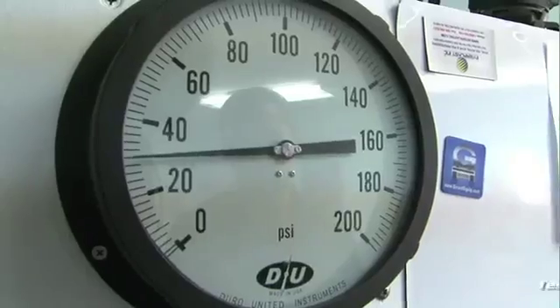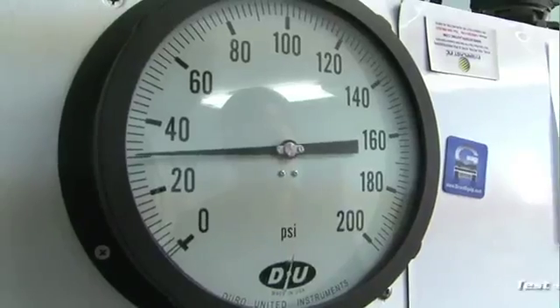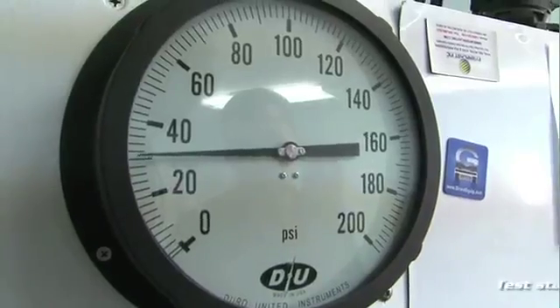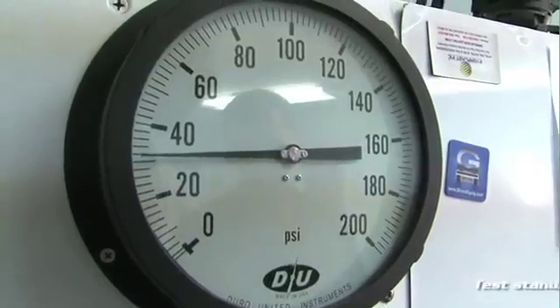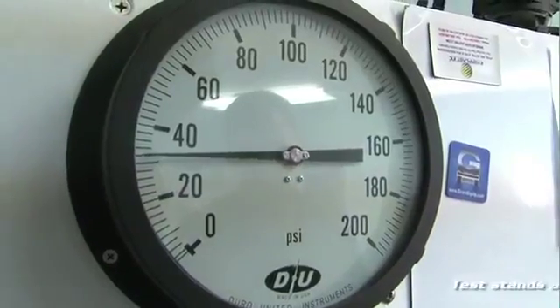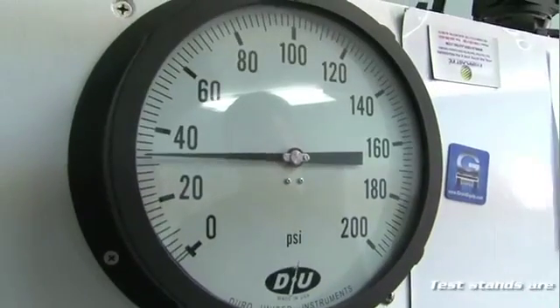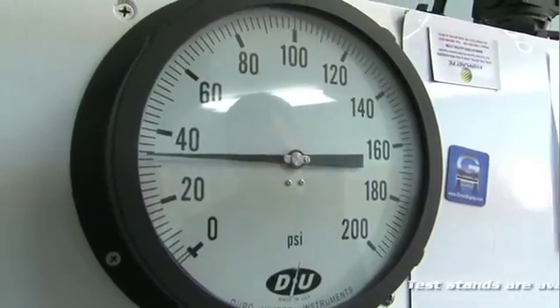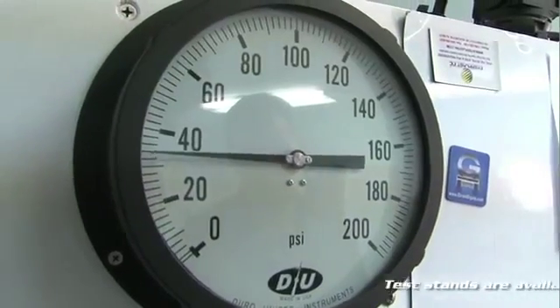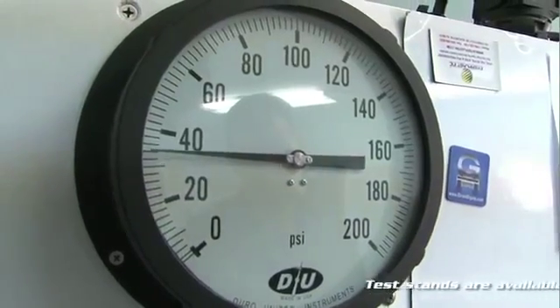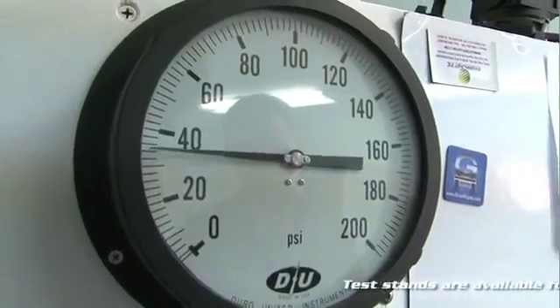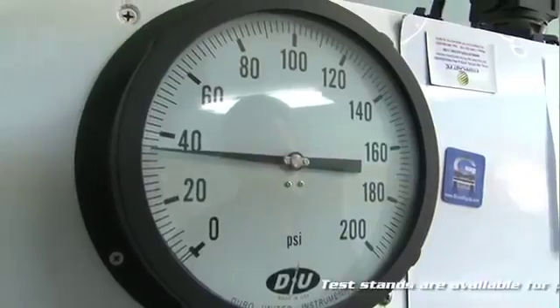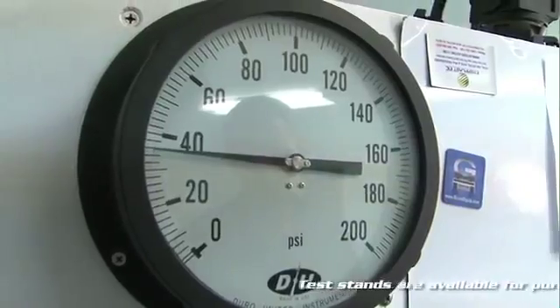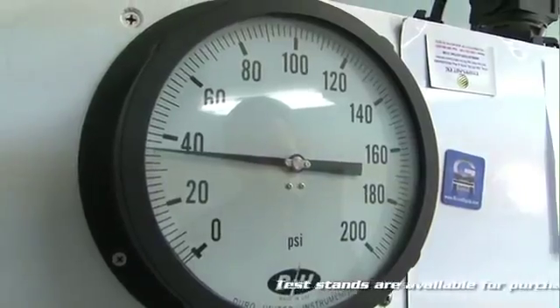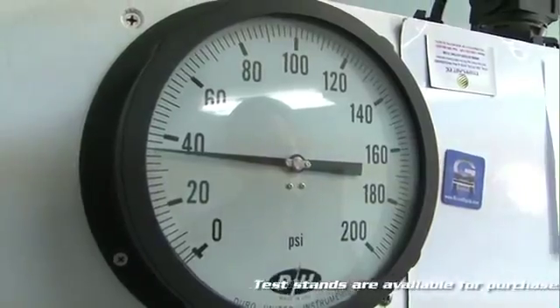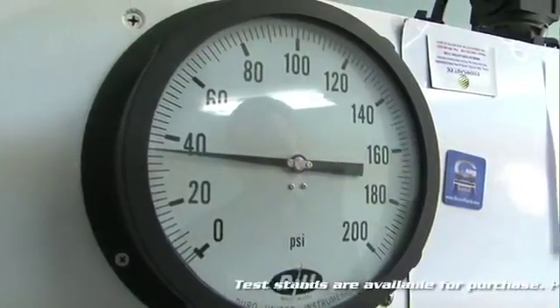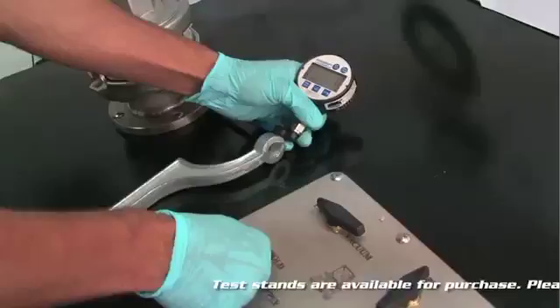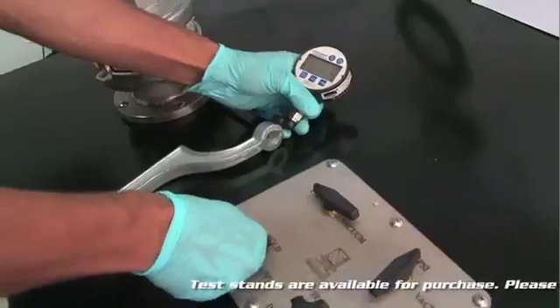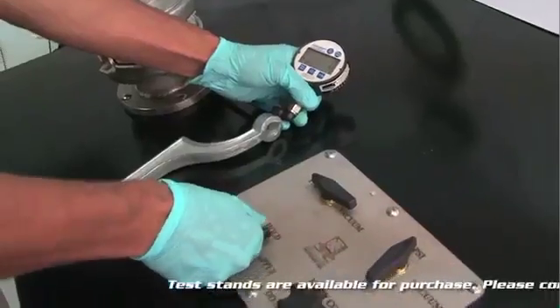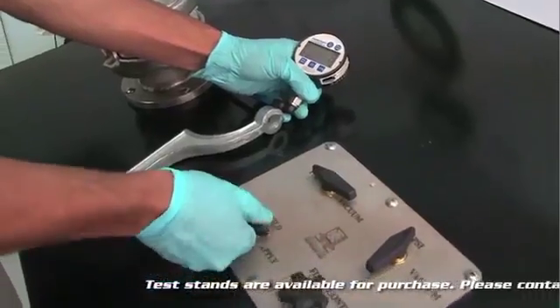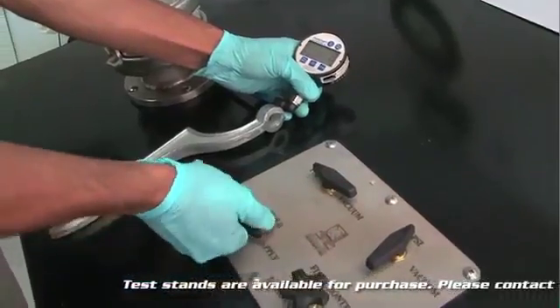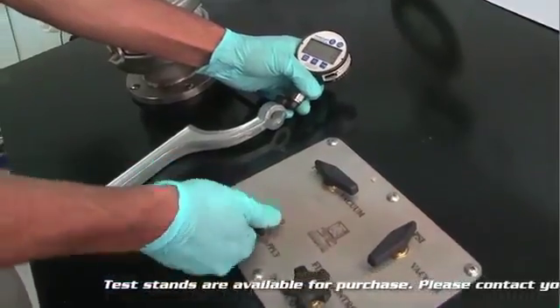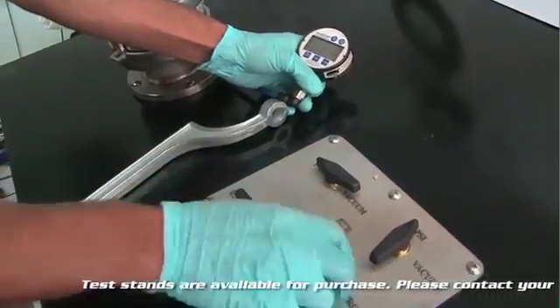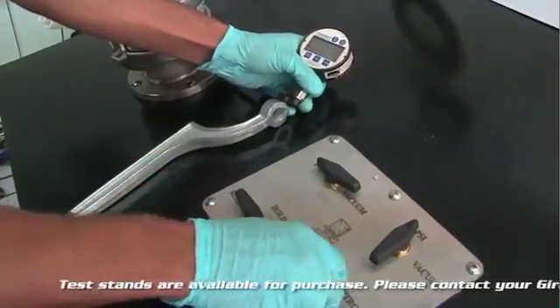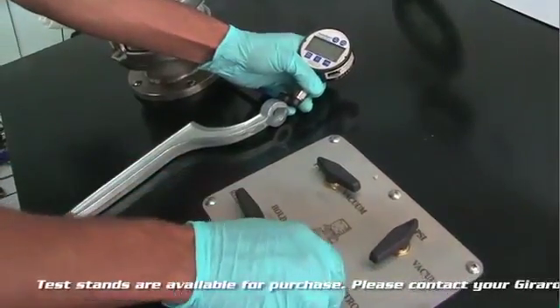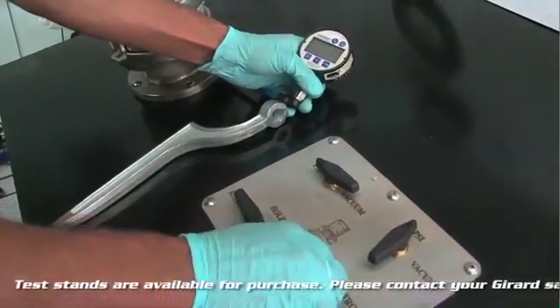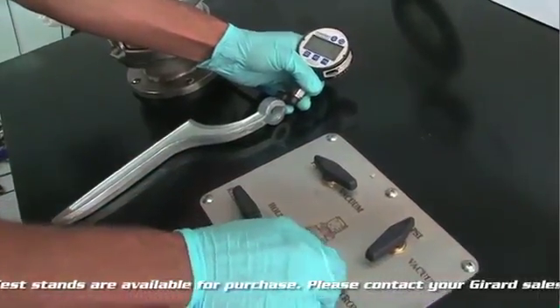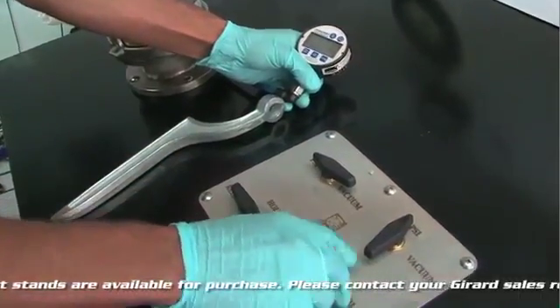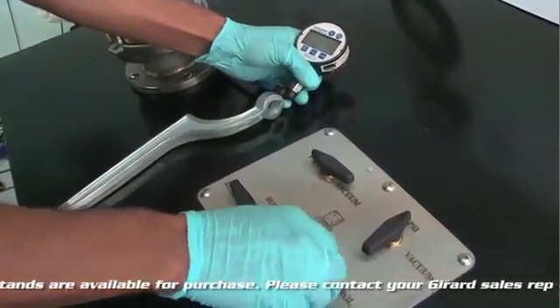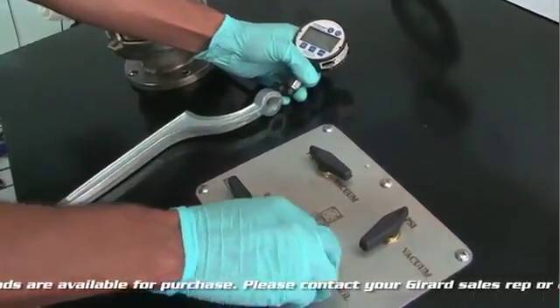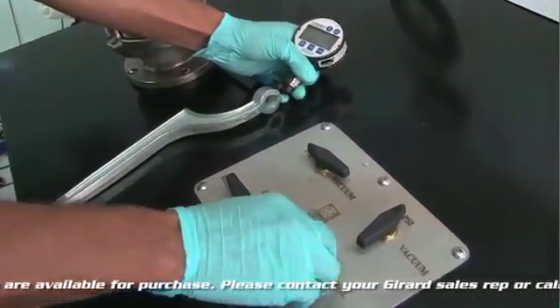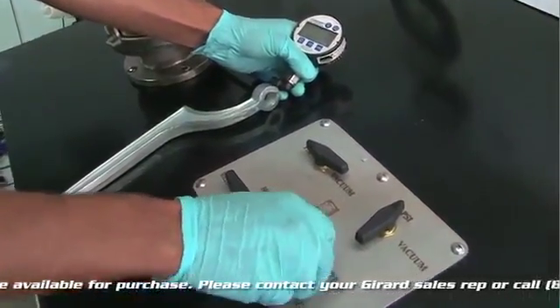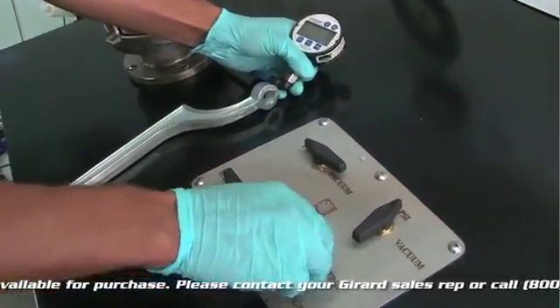Right there, it opened up at 32.3. At this point, you want to hold the pressure and now you're going to check for reset.